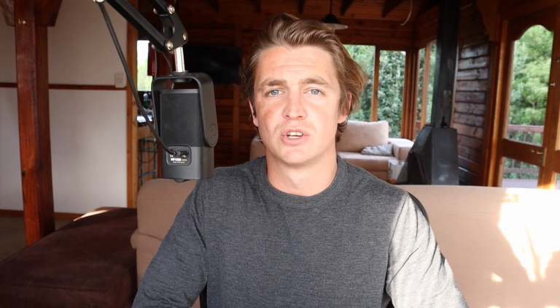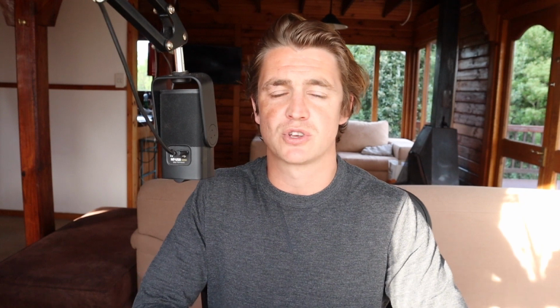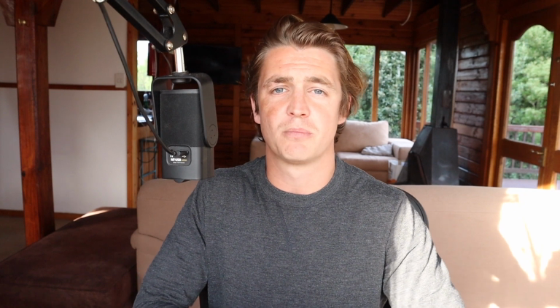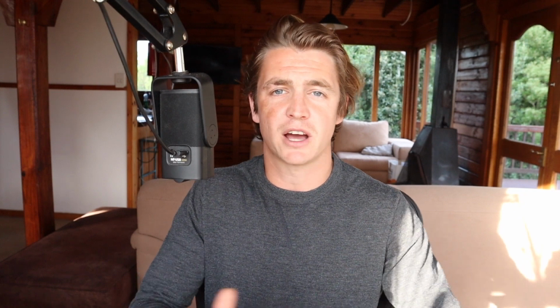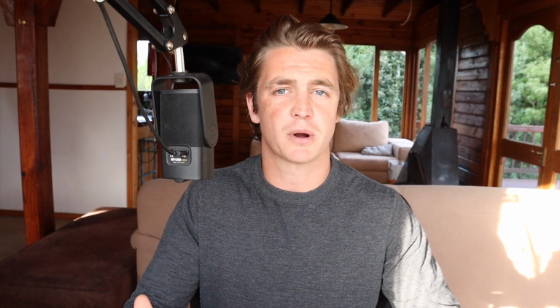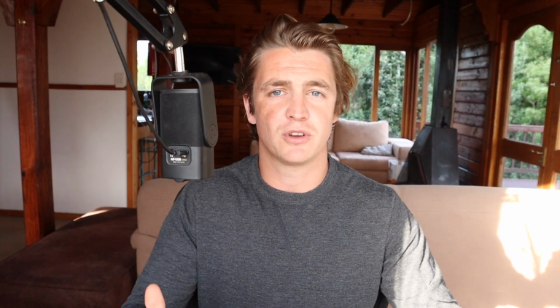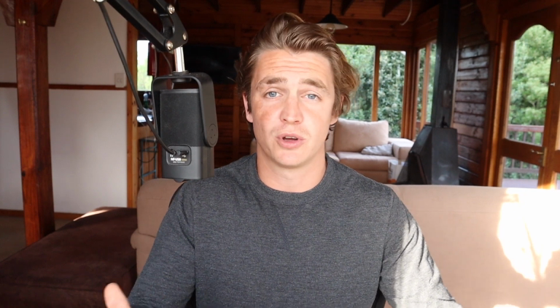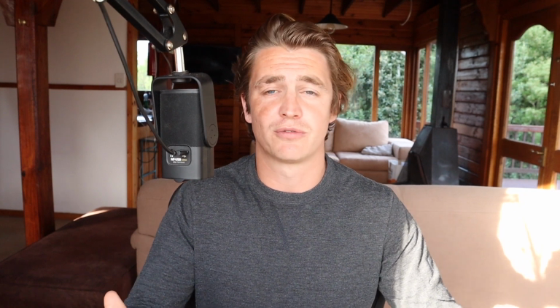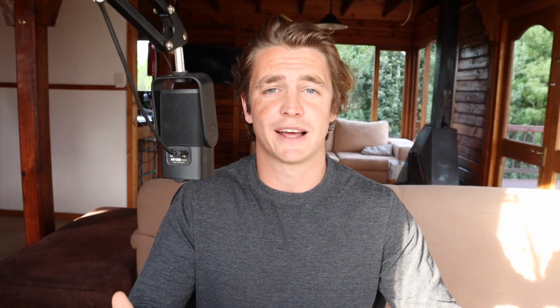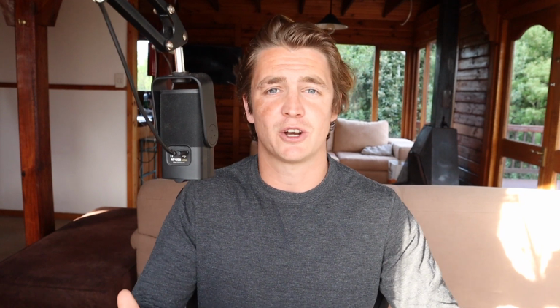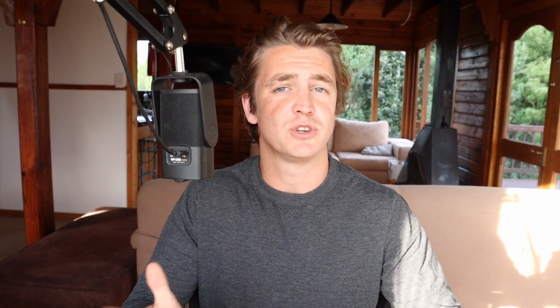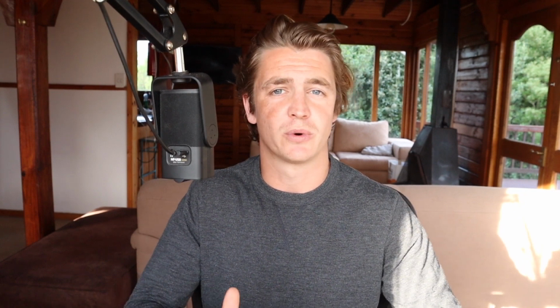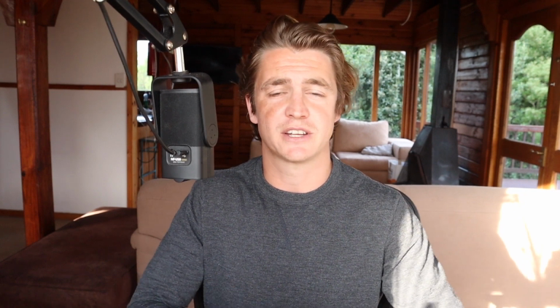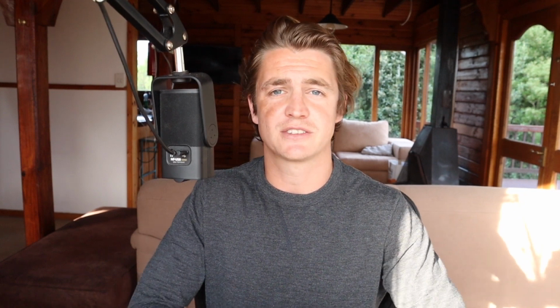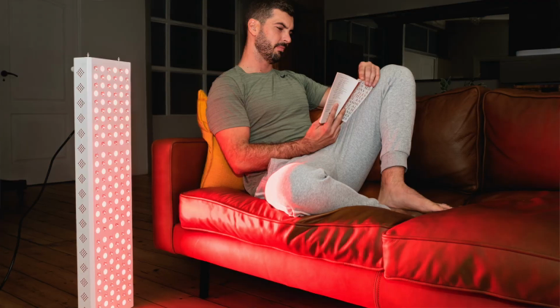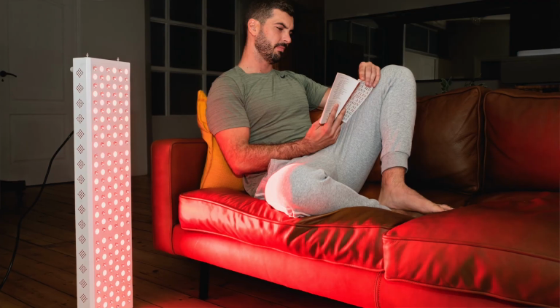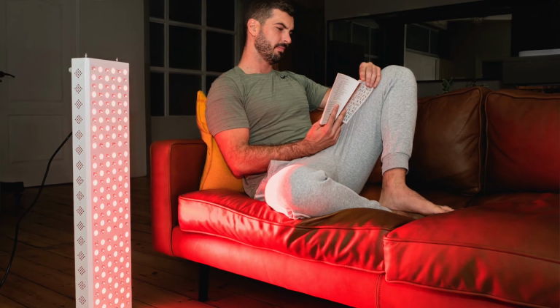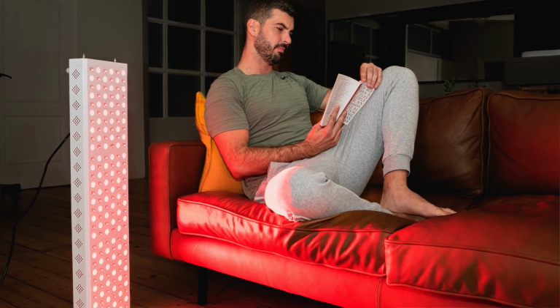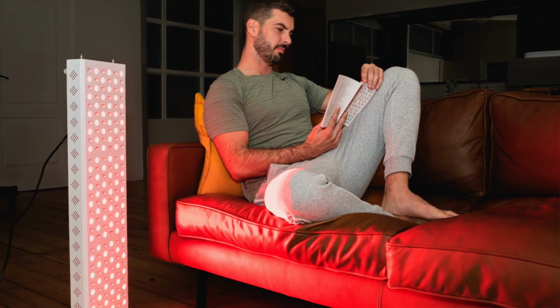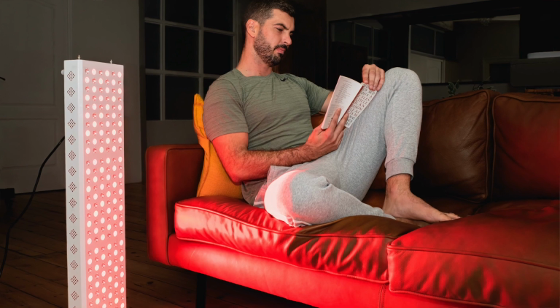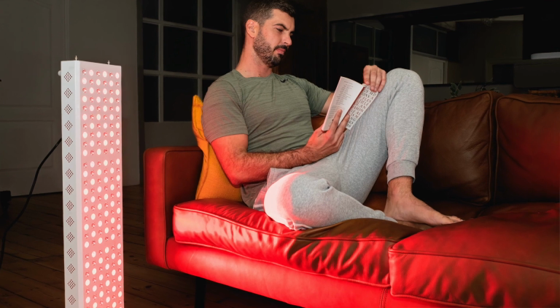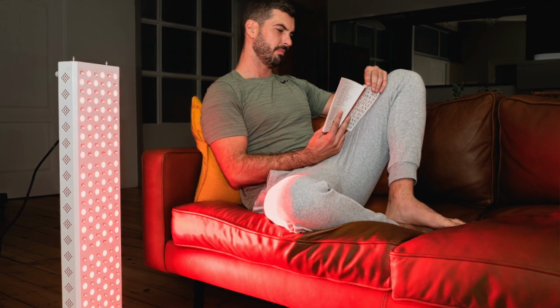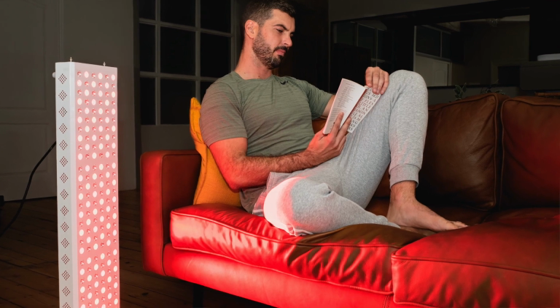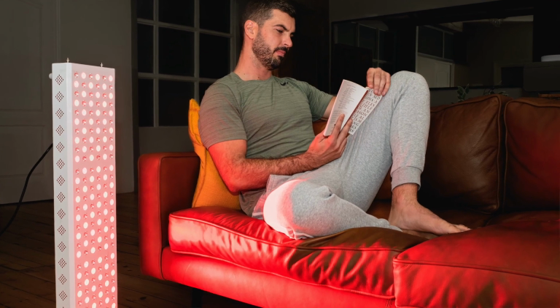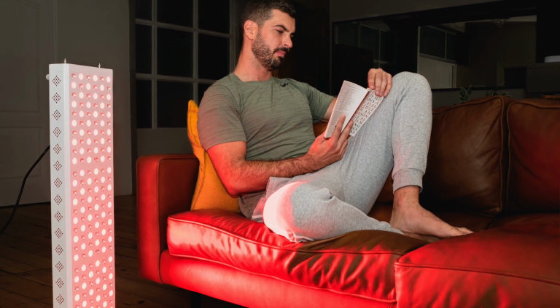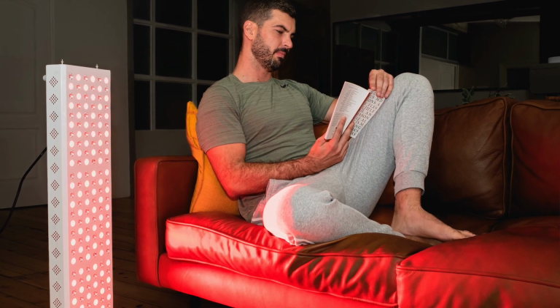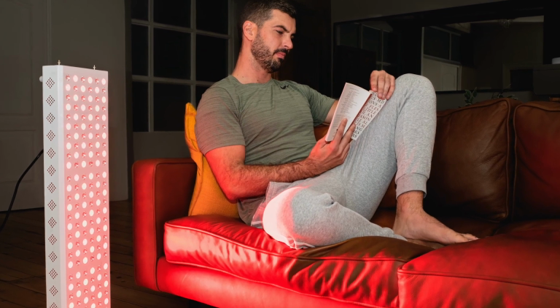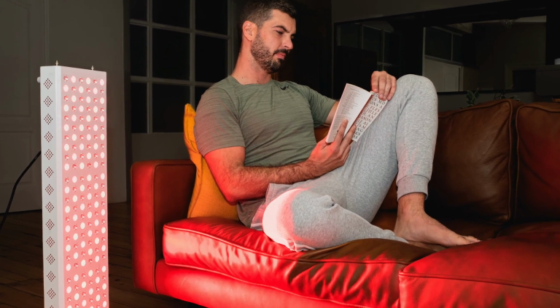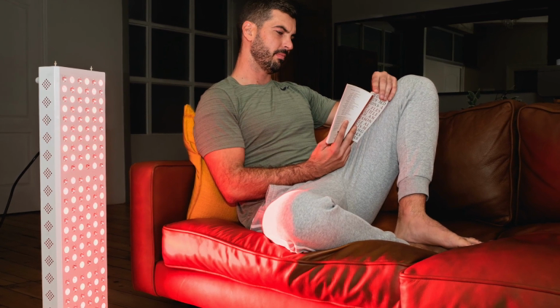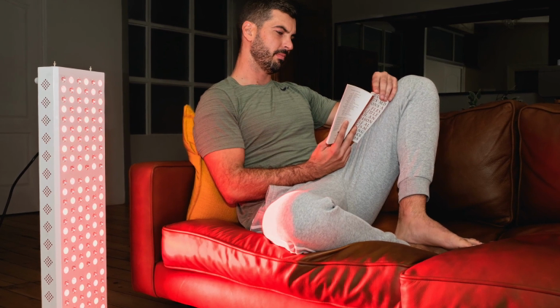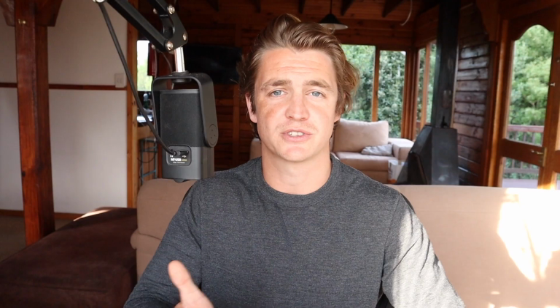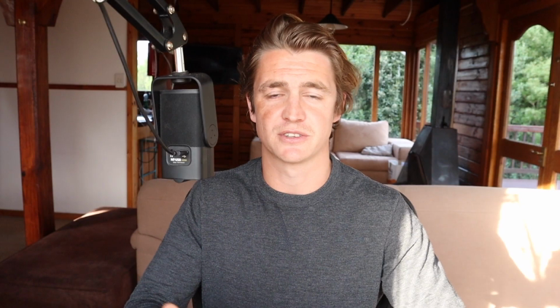By now you've probably heard of red light therapy and you know what it does — it uses red and near infrared light in order to stimulate energy within your cells.